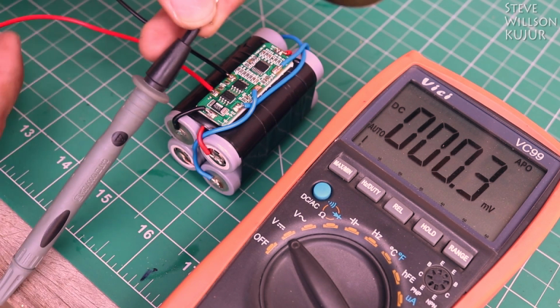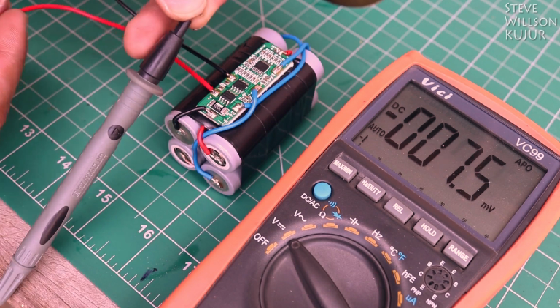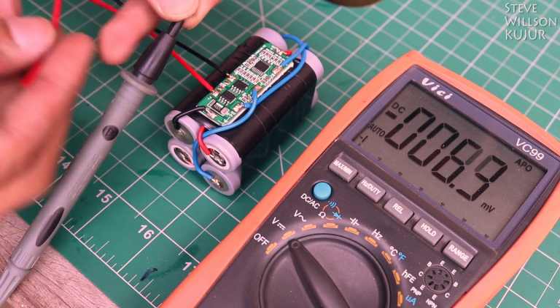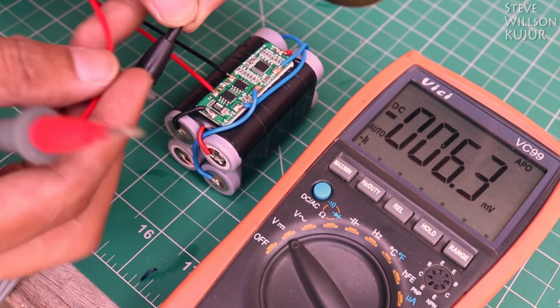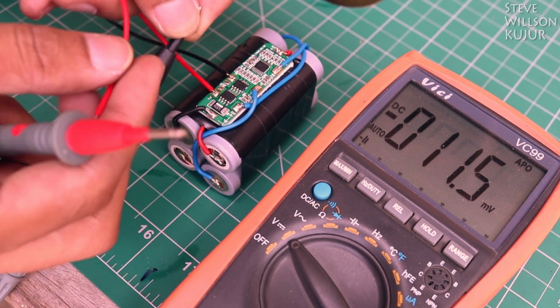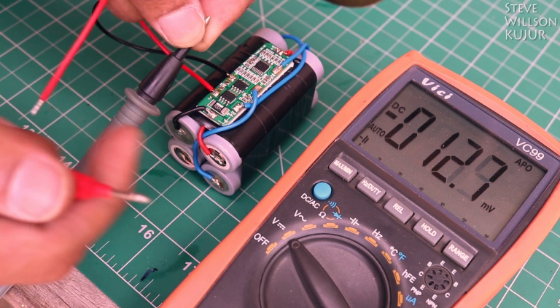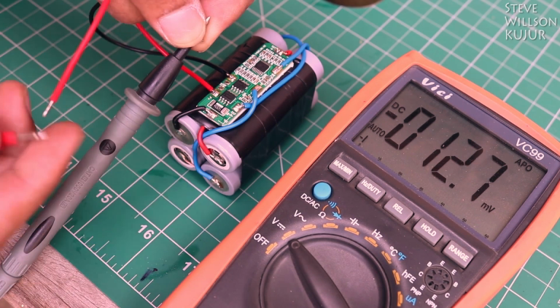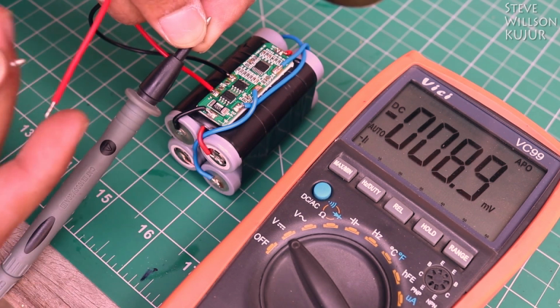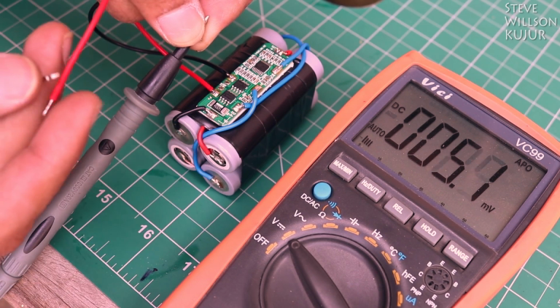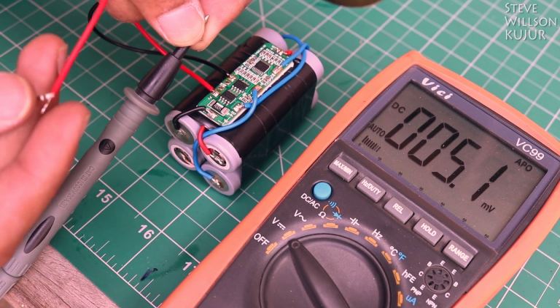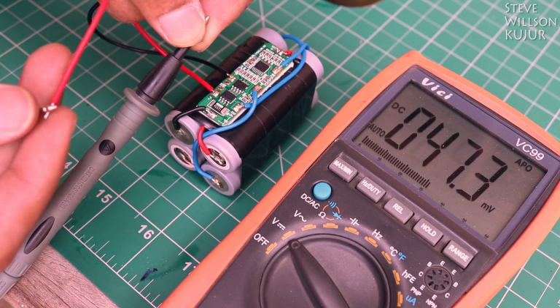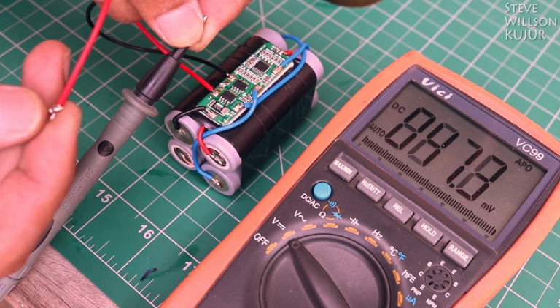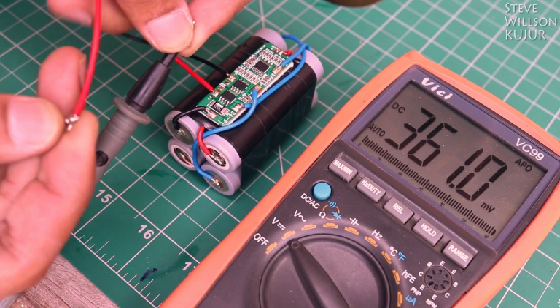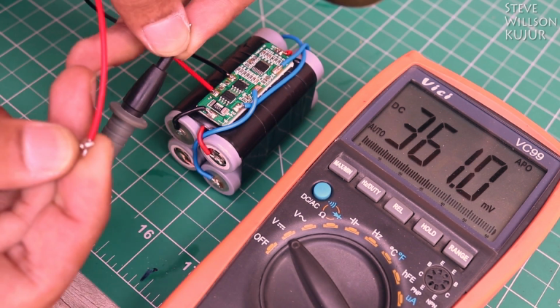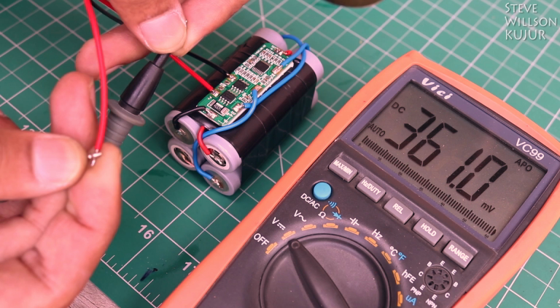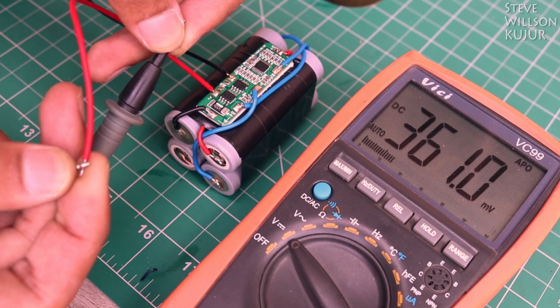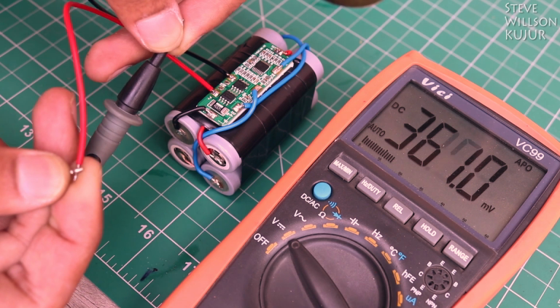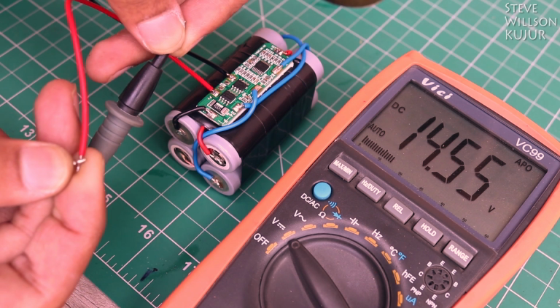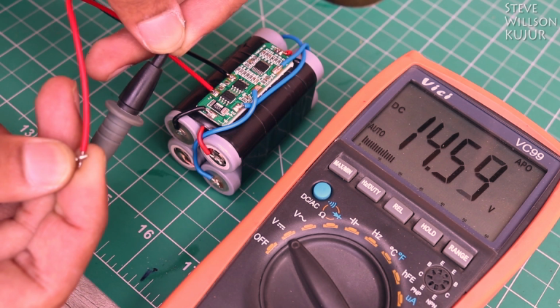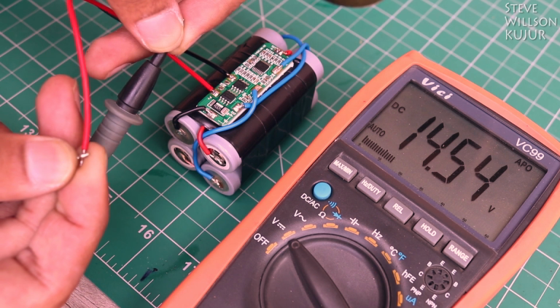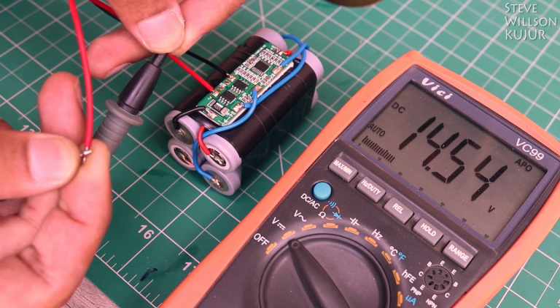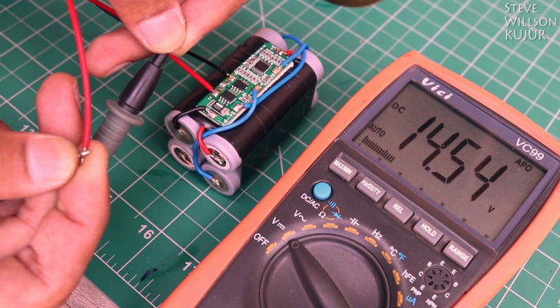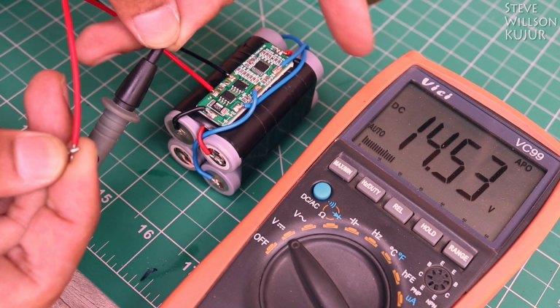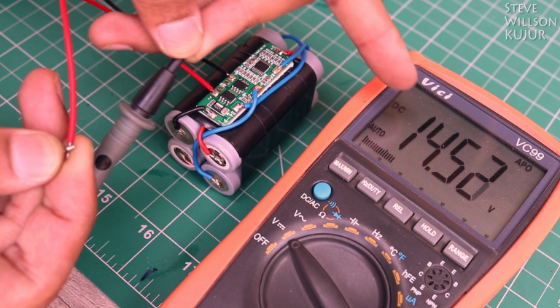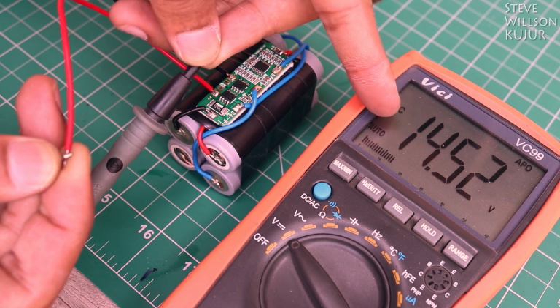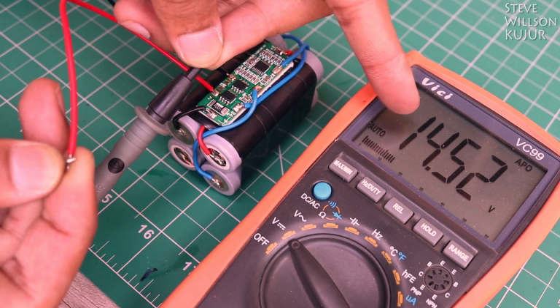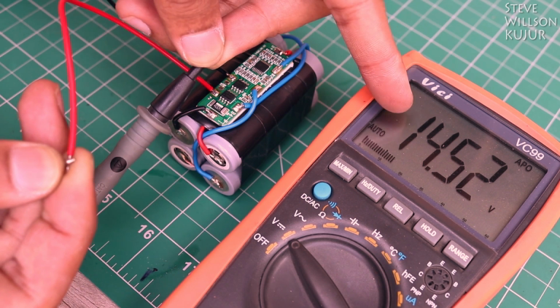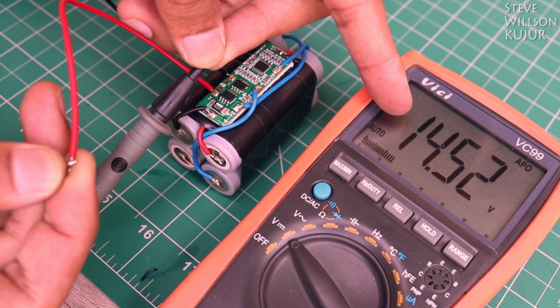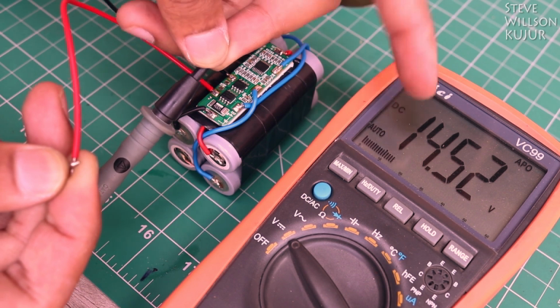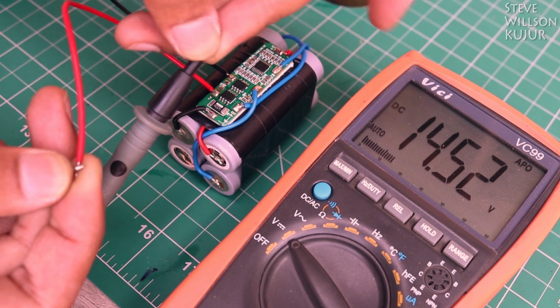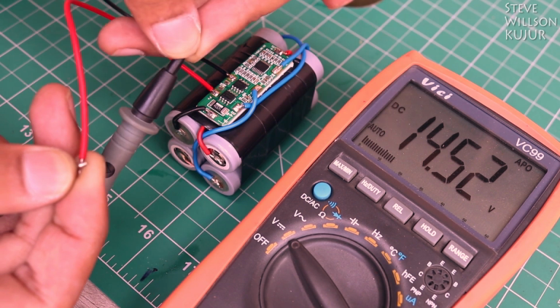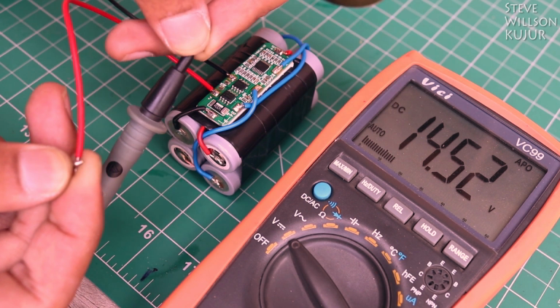Hello YouTube, Steve here and in this video I am gonna show you how to make a 4S Lithium 18650 battery pack. So, let's get started.